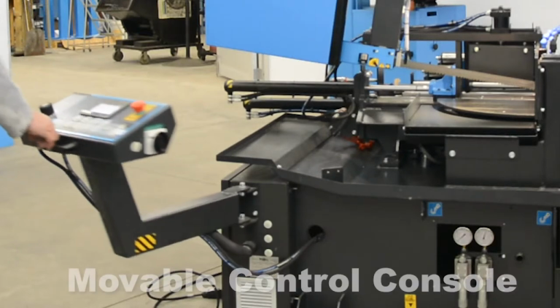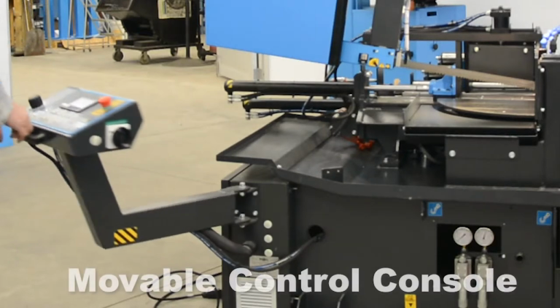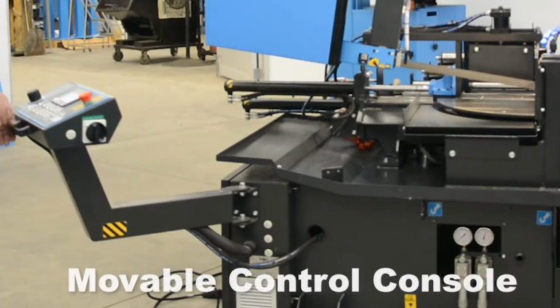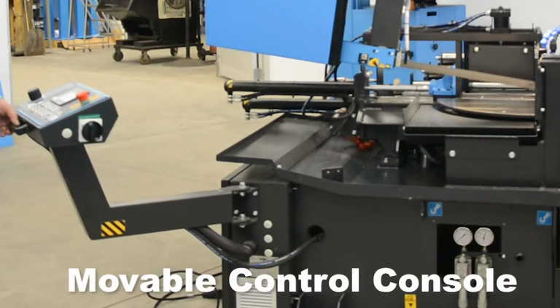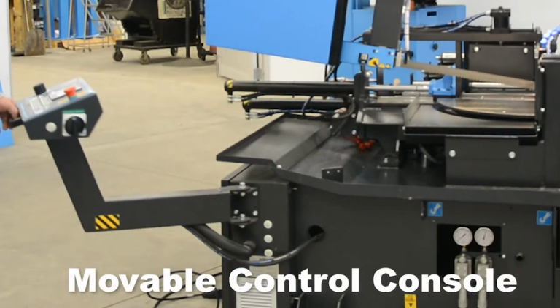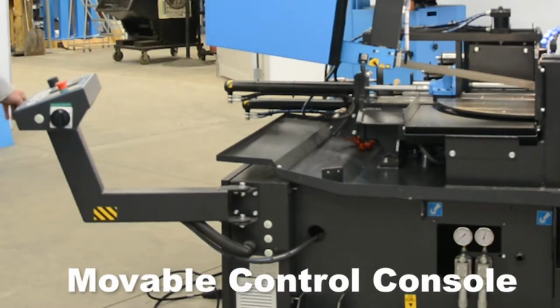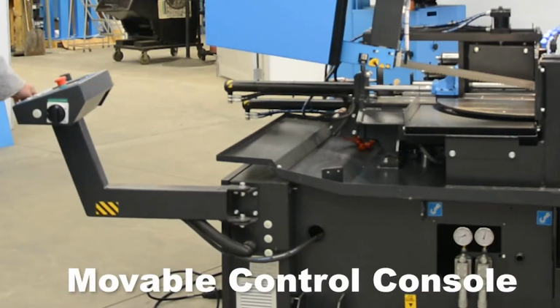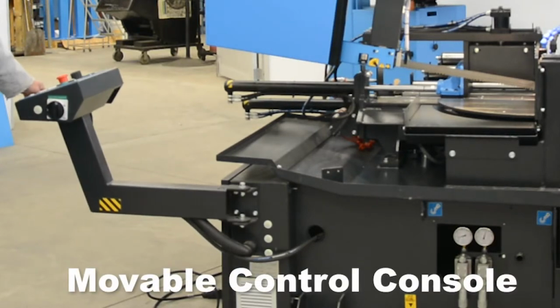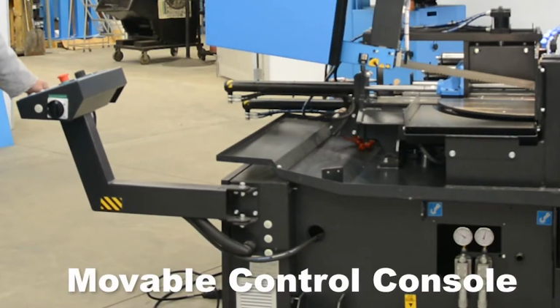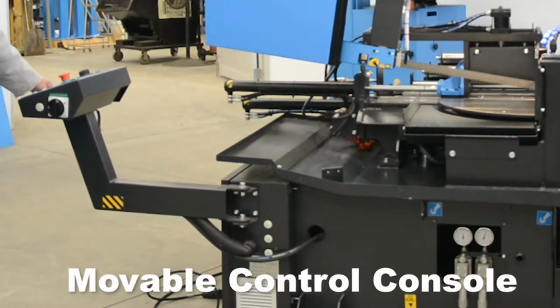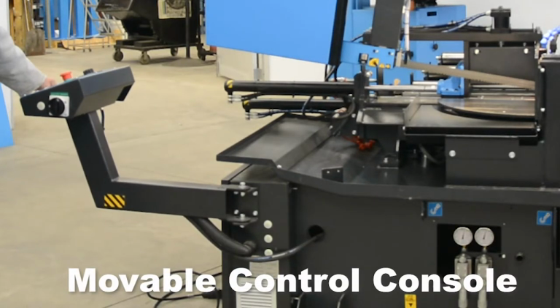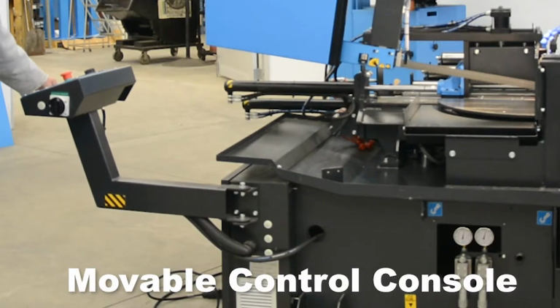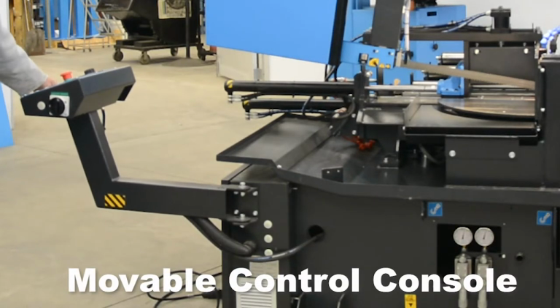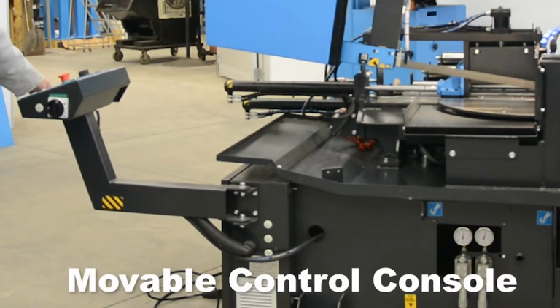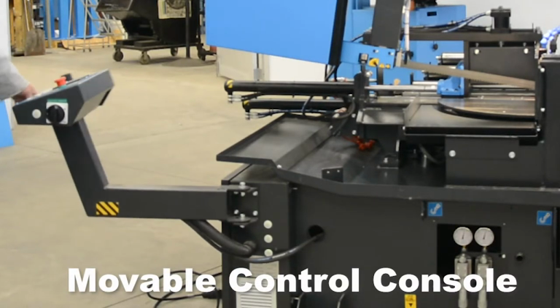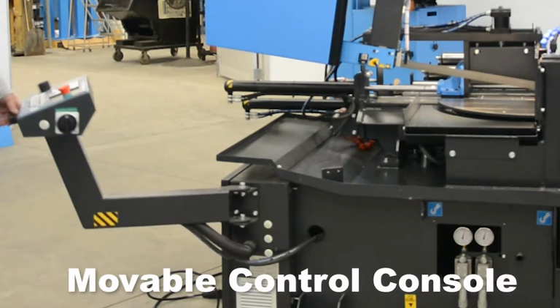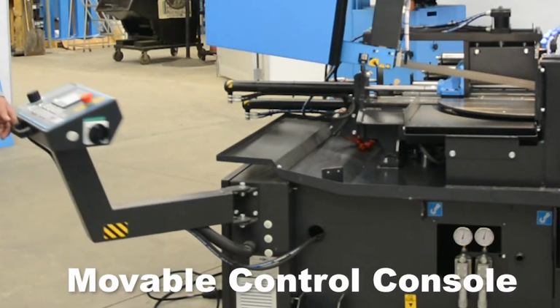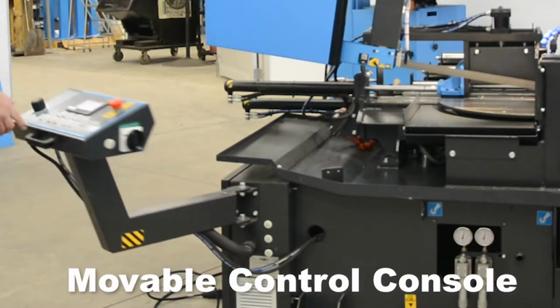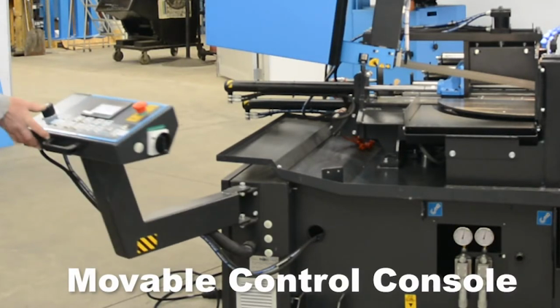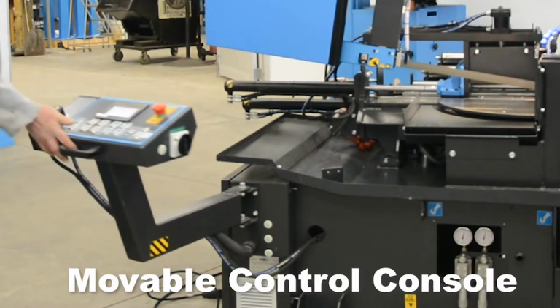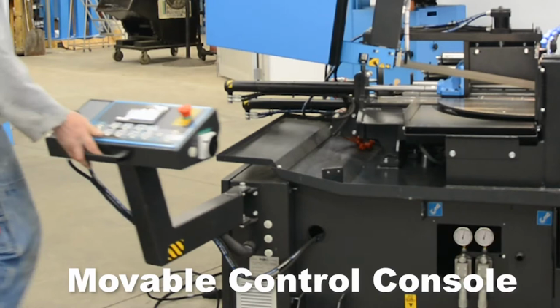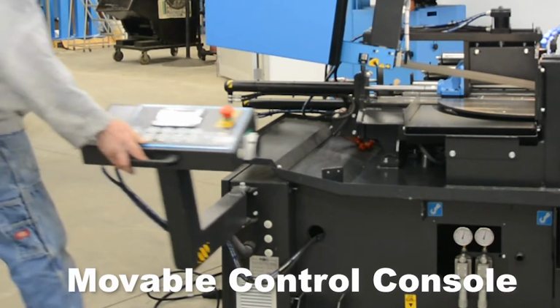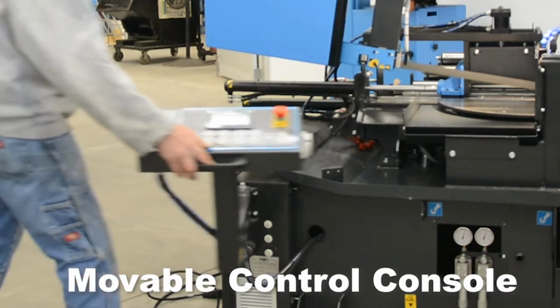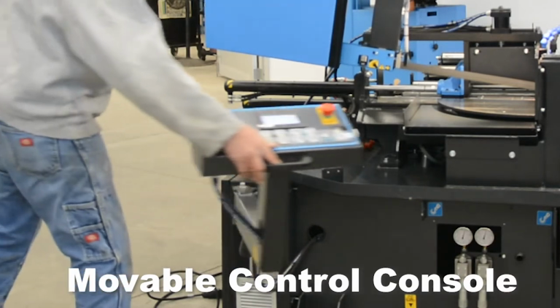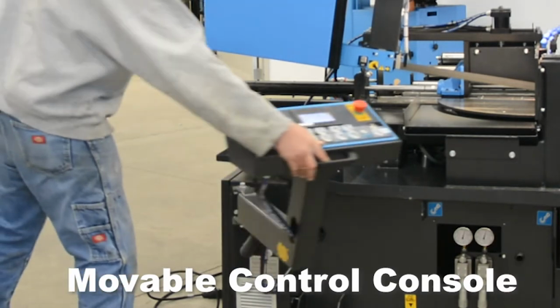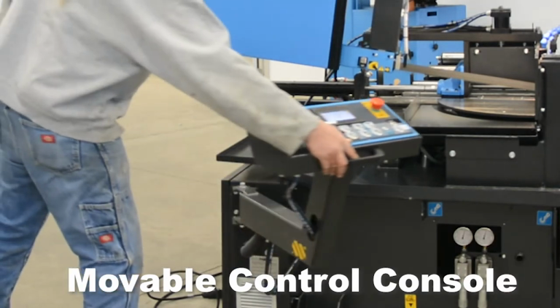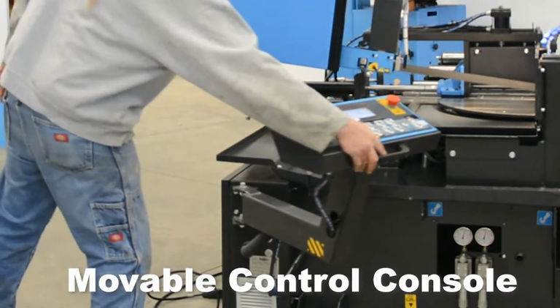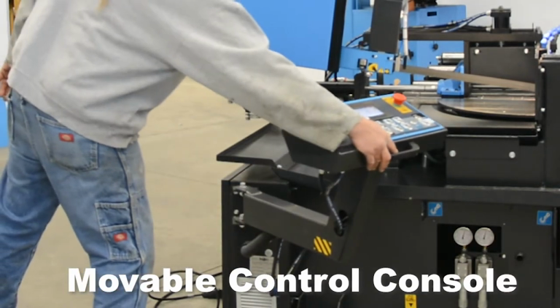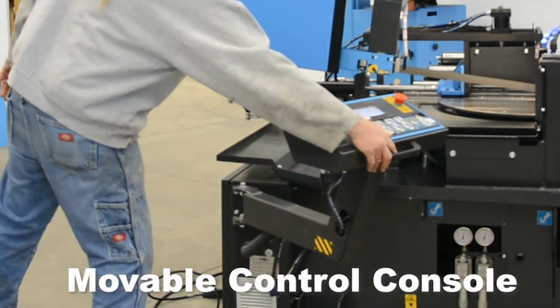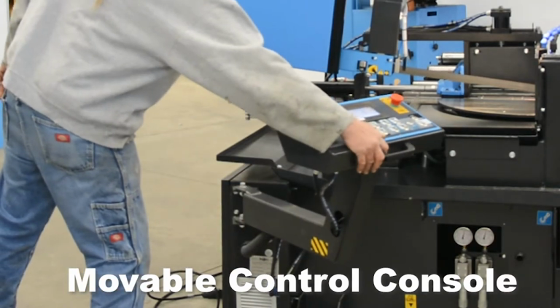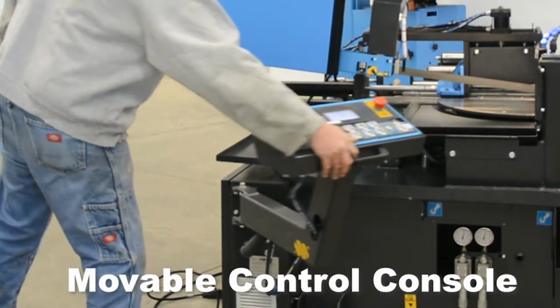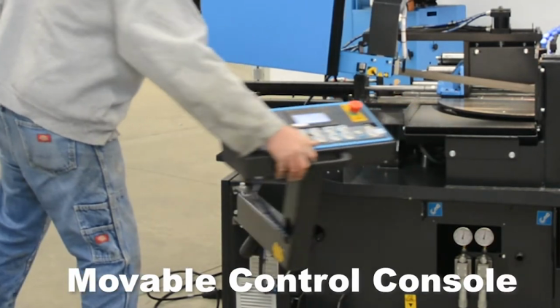Moveable control console. The control console can be positioned for operator comfort and safety, ensuring hands are away from the blade at start.